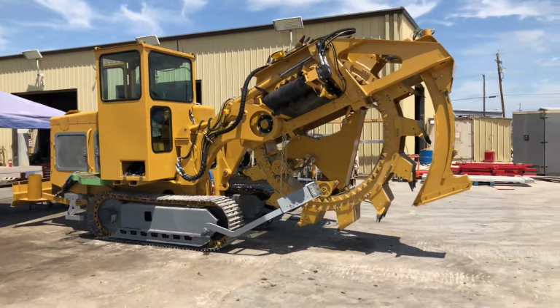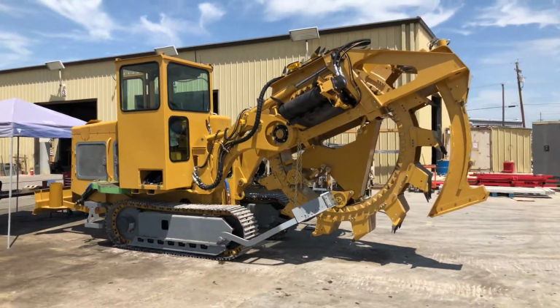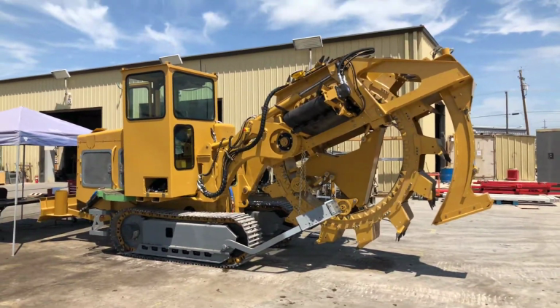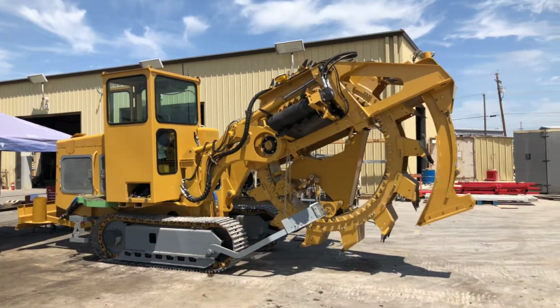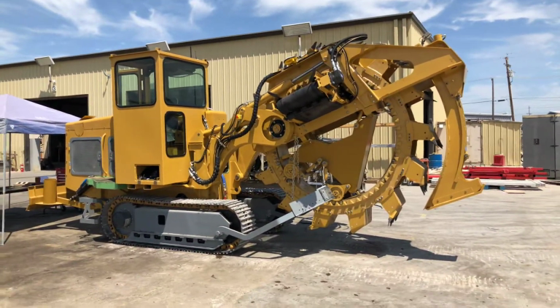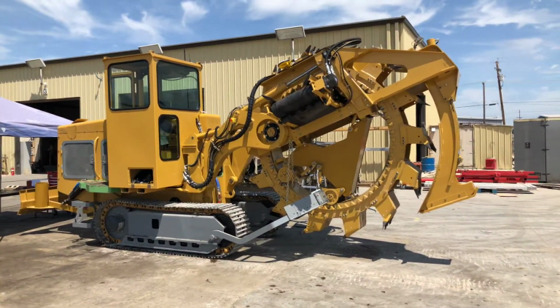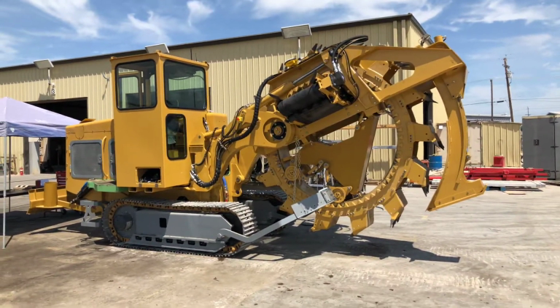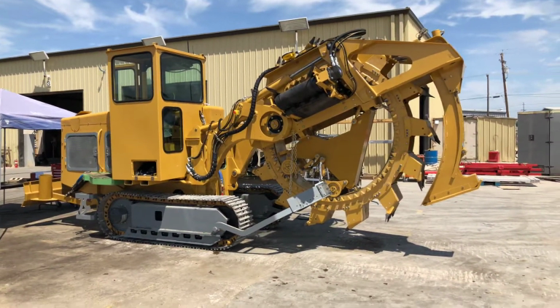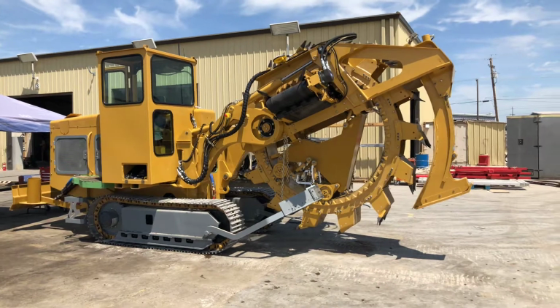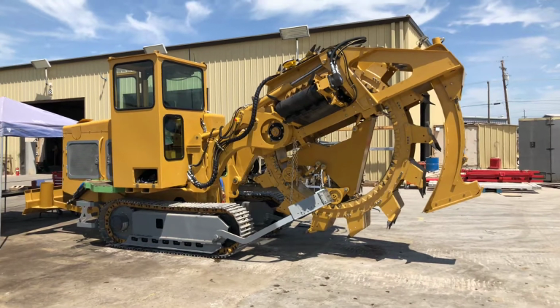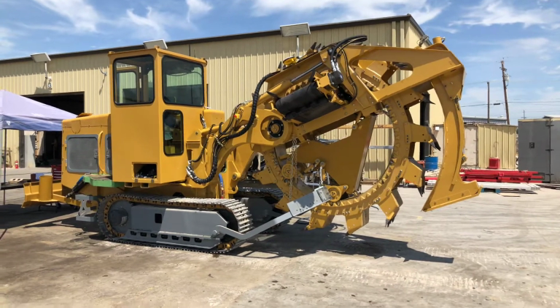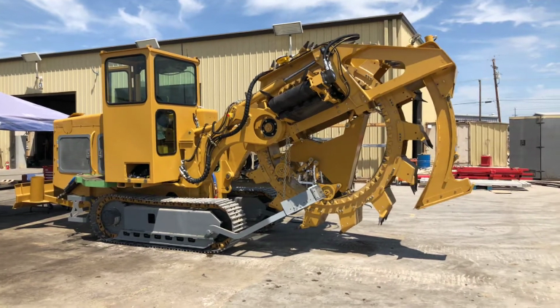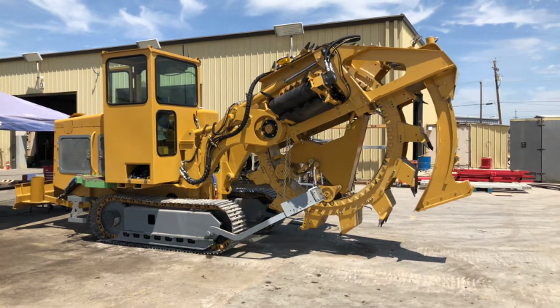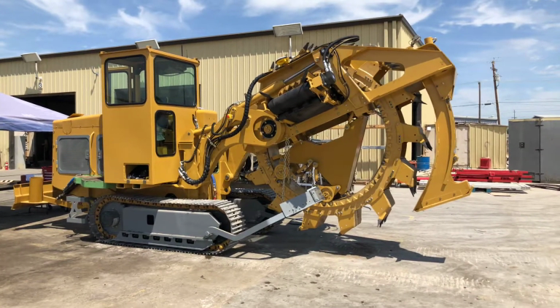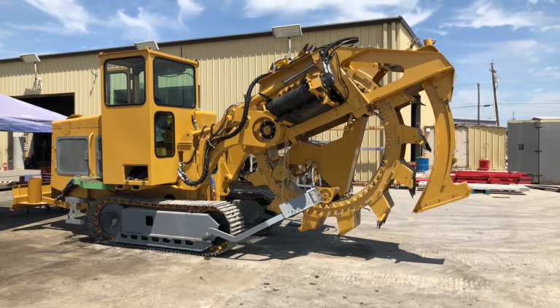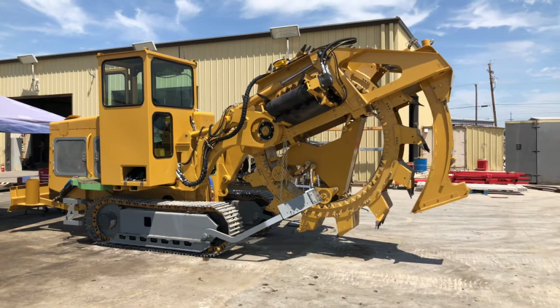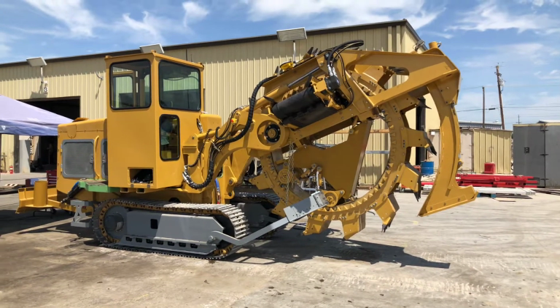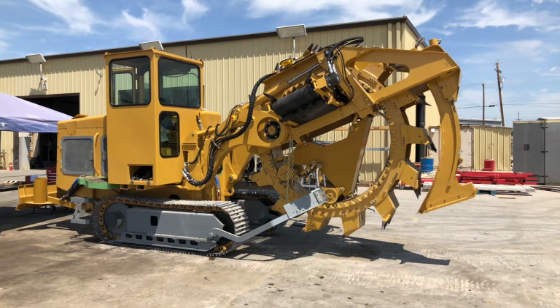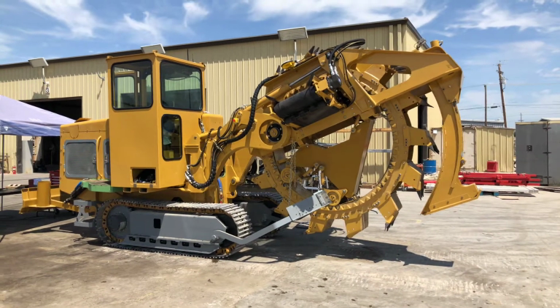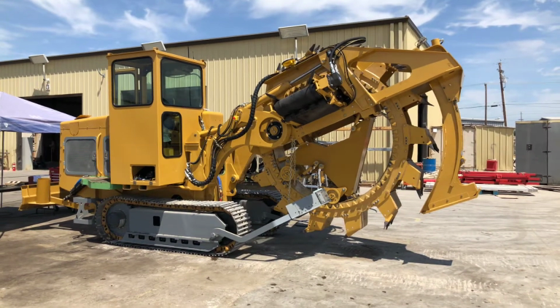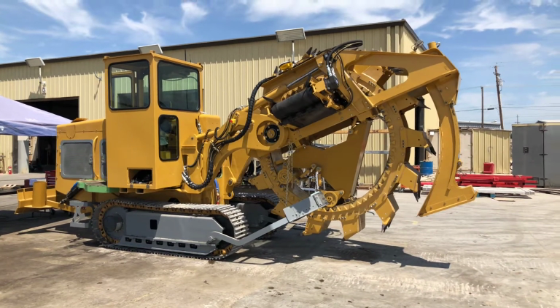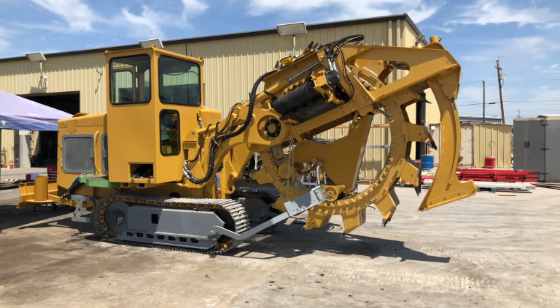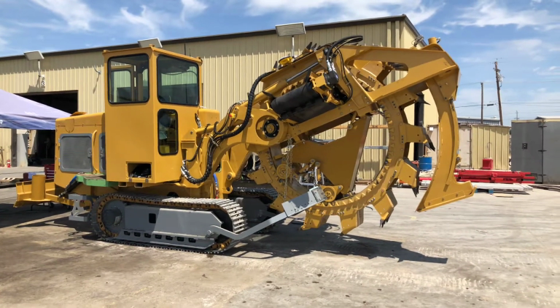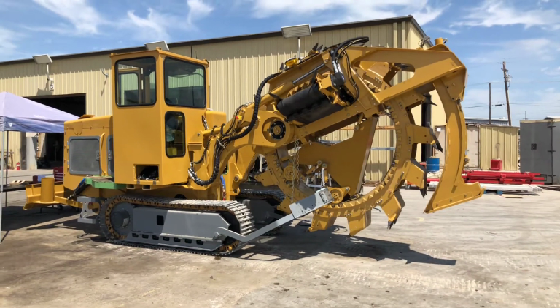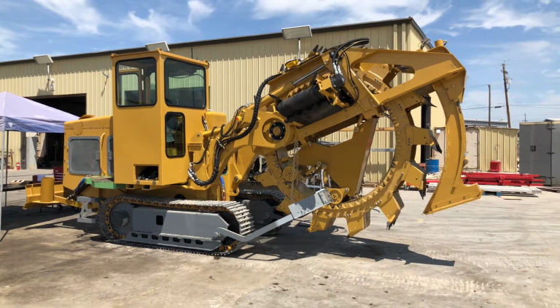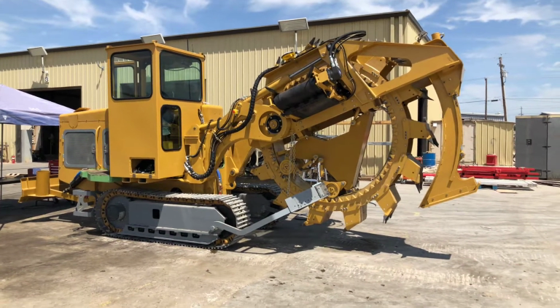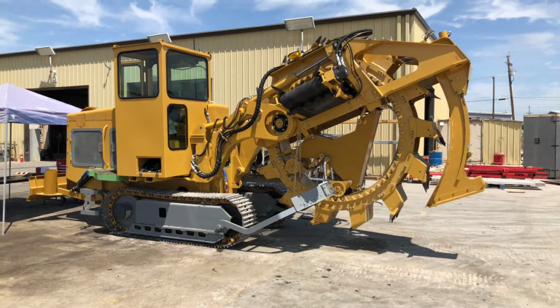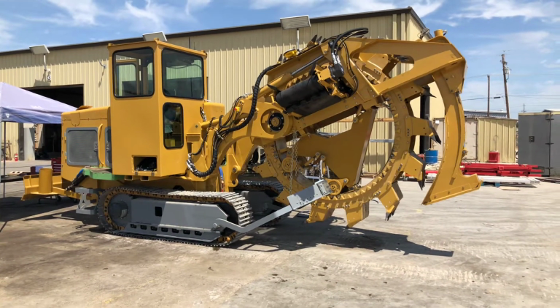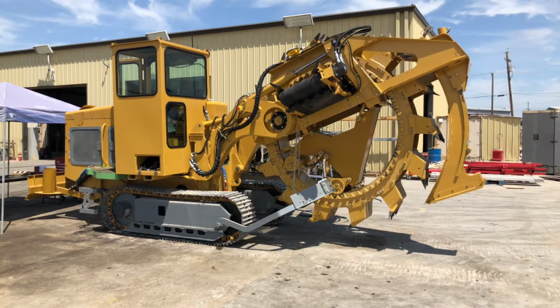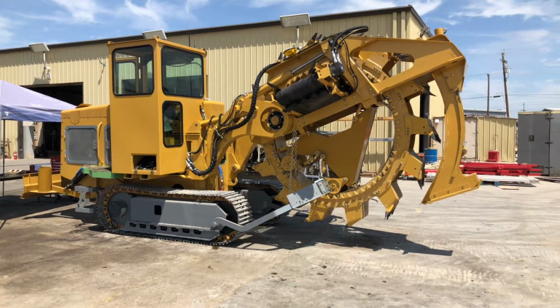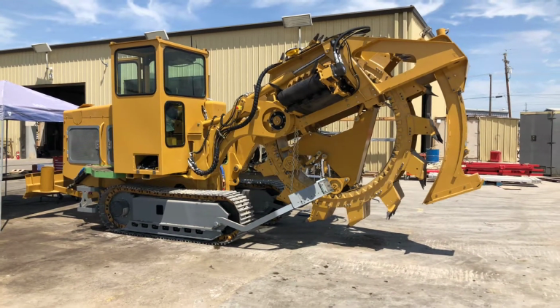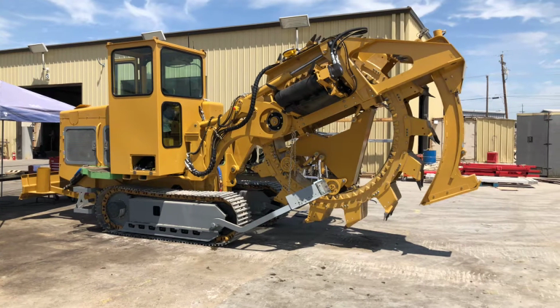The GPS handles steering and grades, doing everything automatically. It's the most accurate machine on the market.